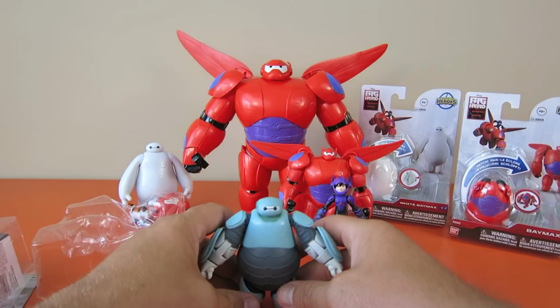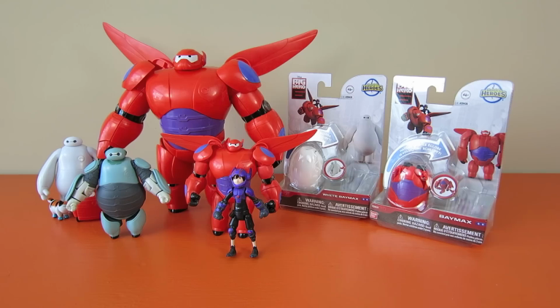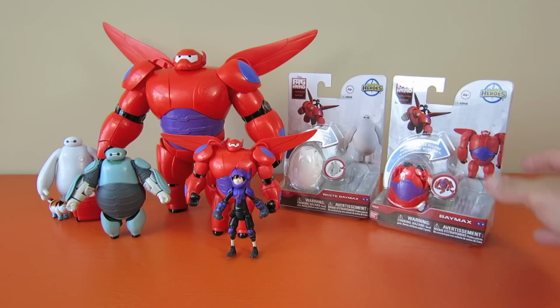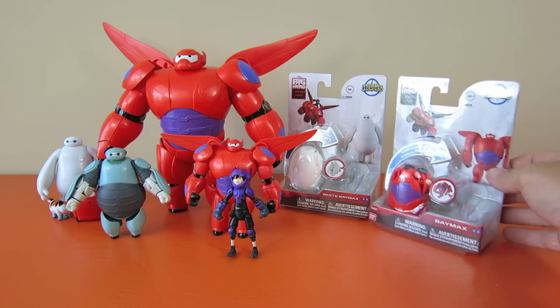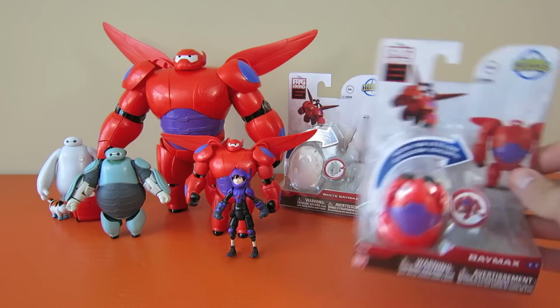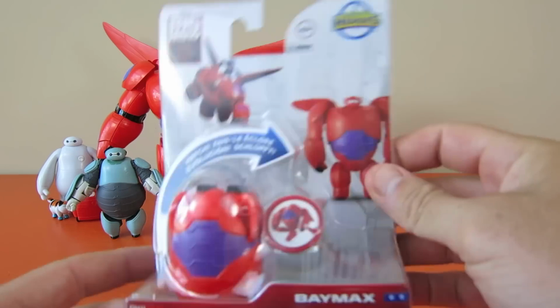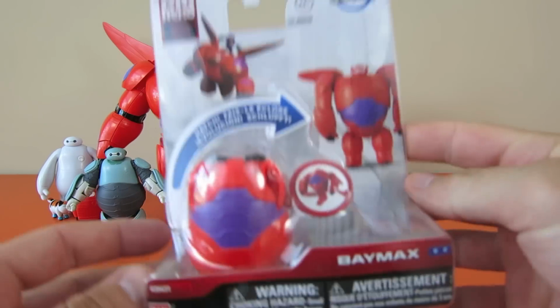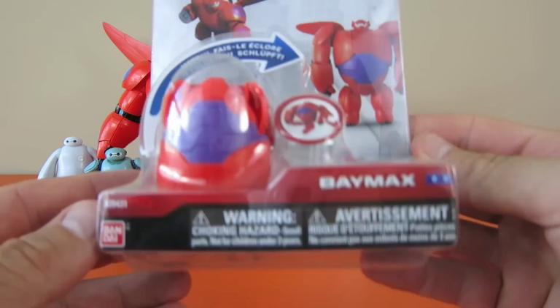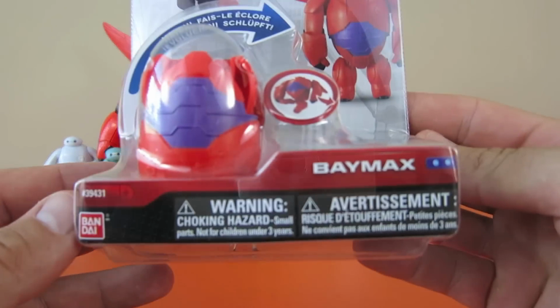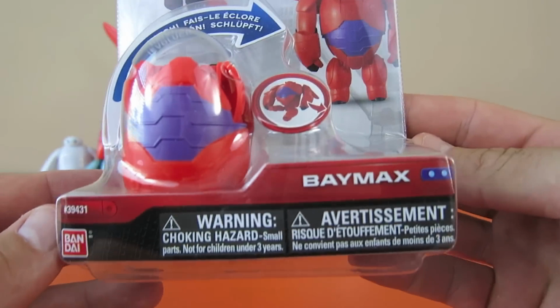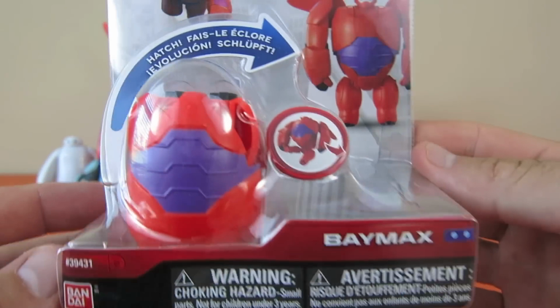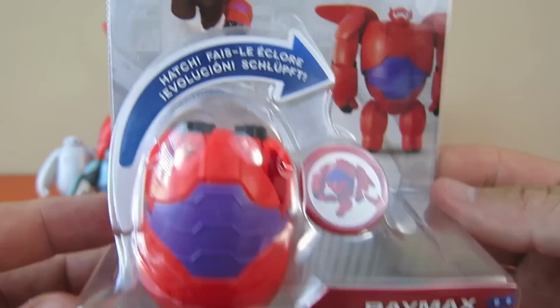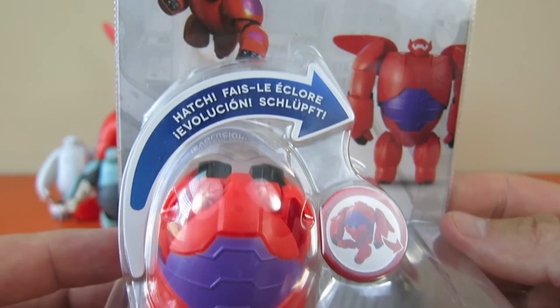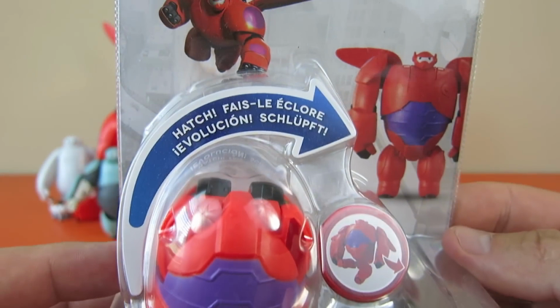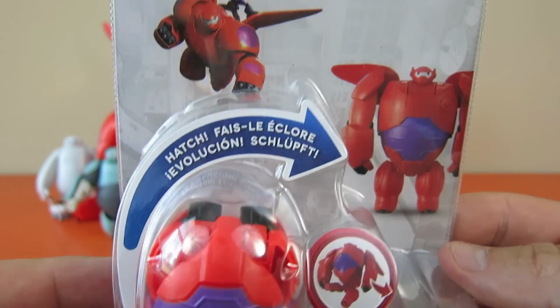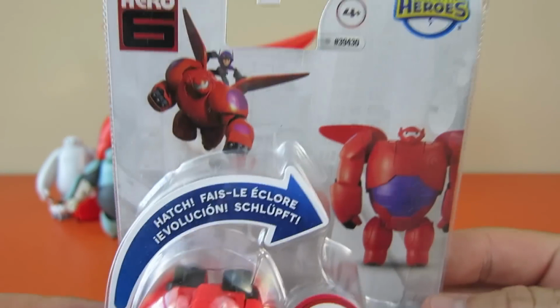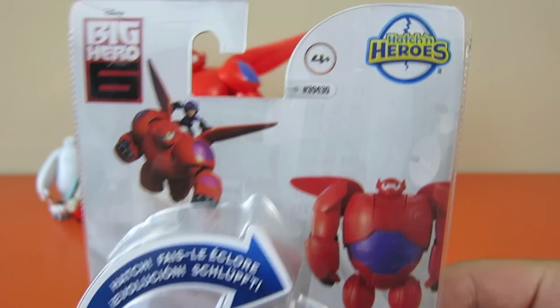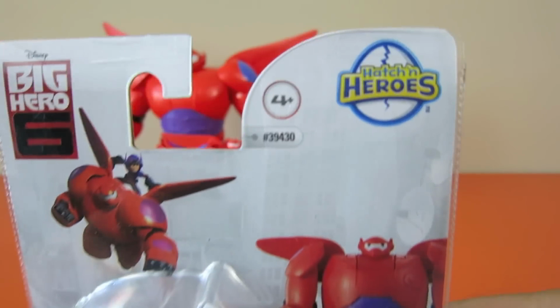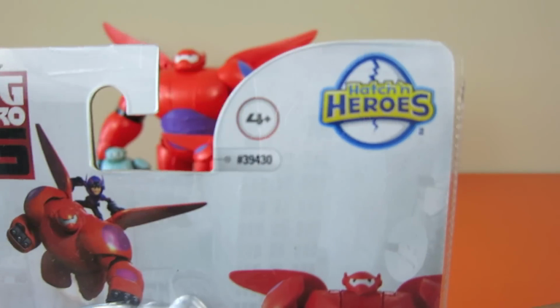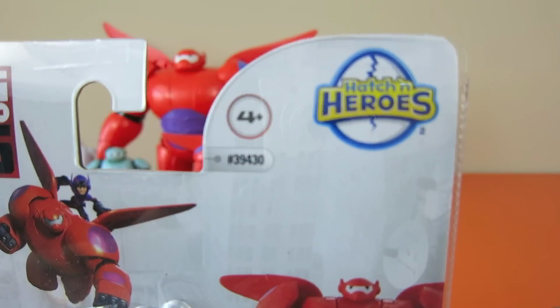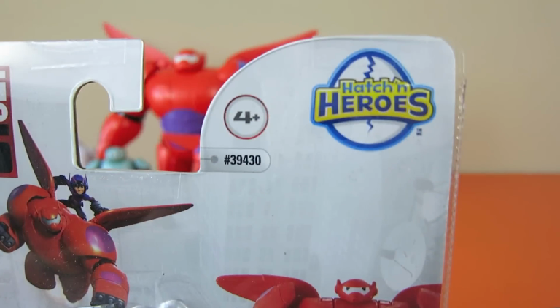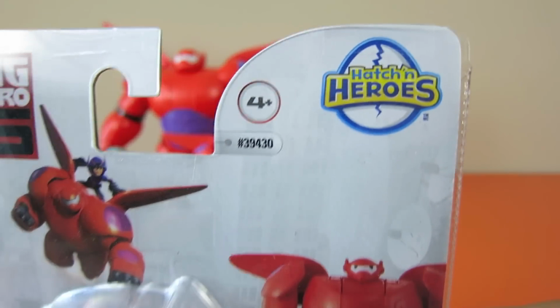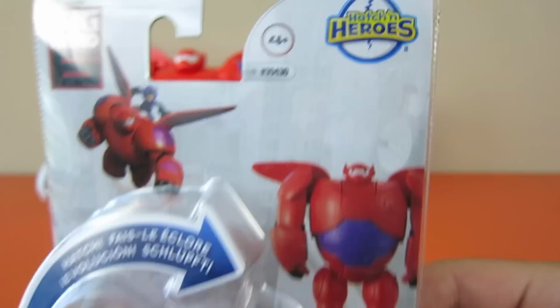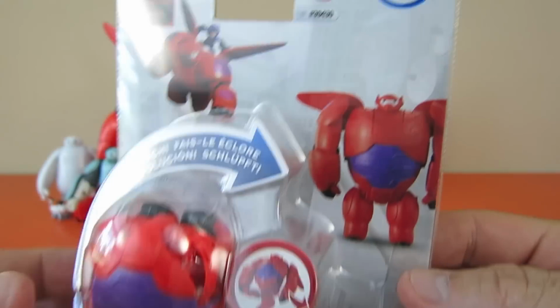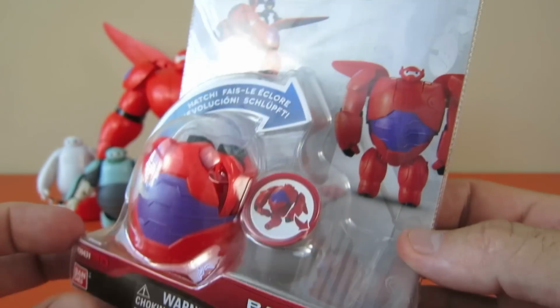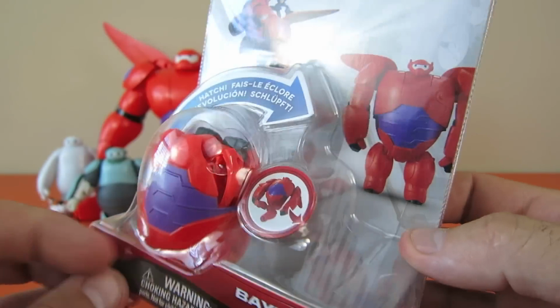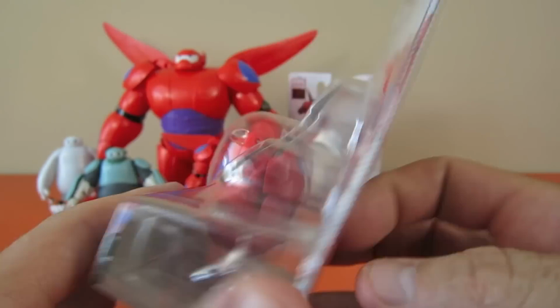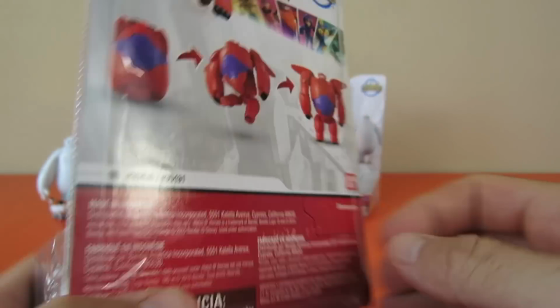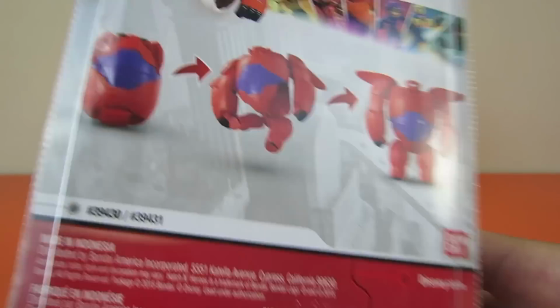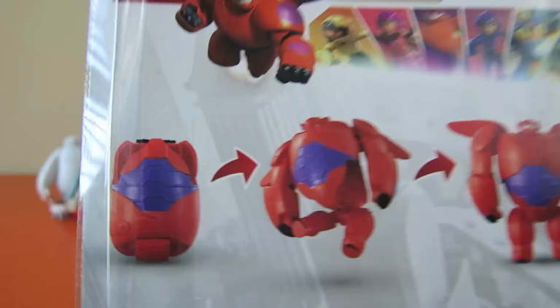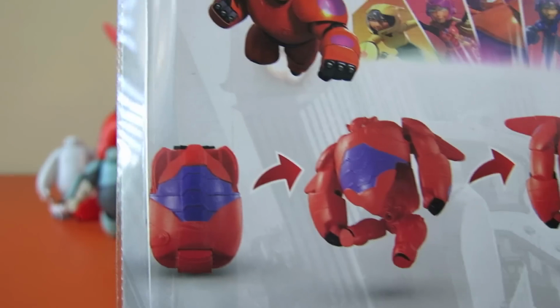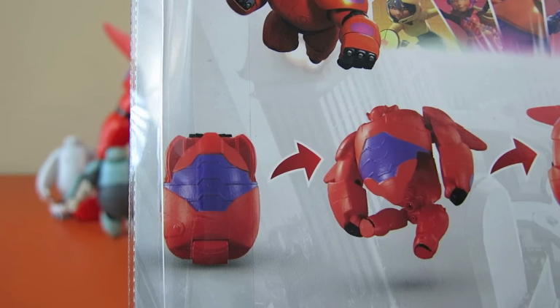And now, the Hatchin' Heroes. These are little egg-shaped figures that transform into characters.